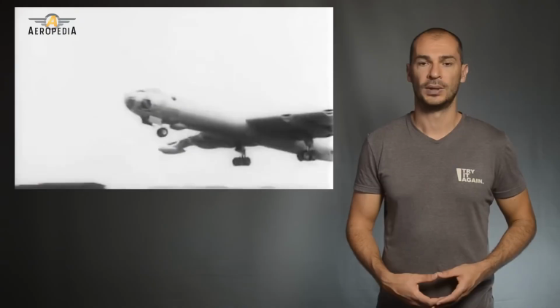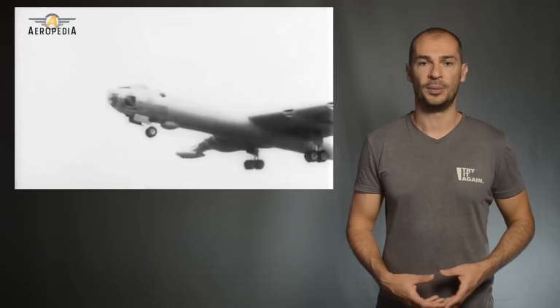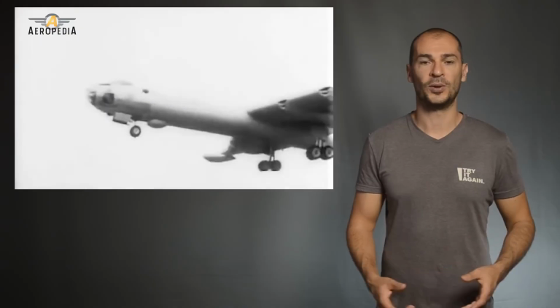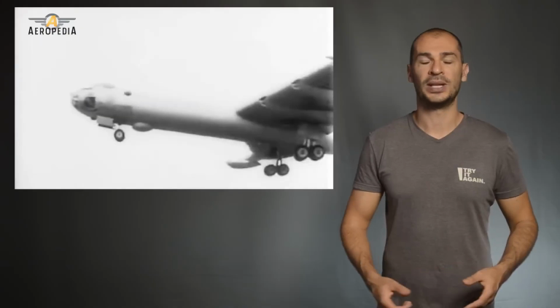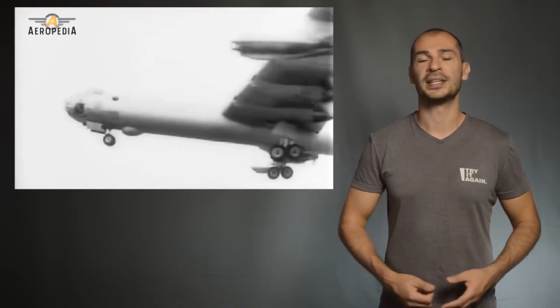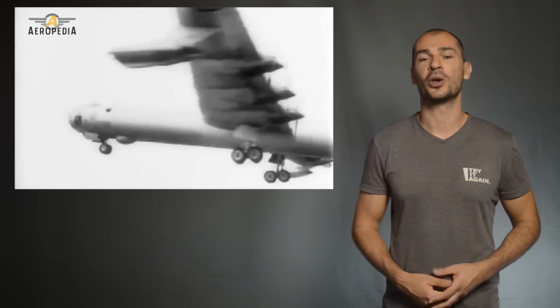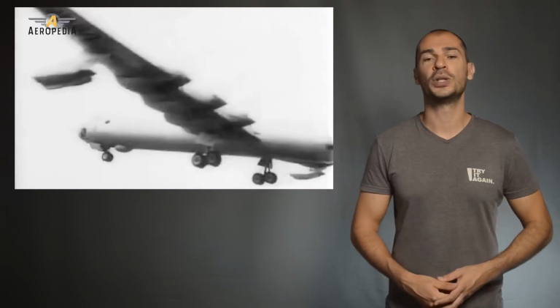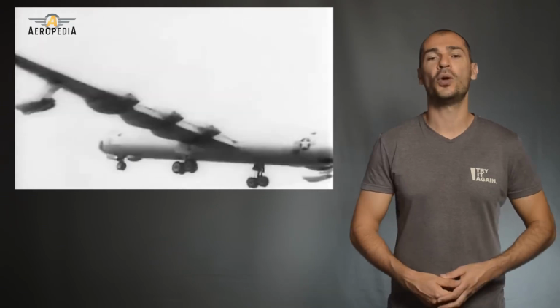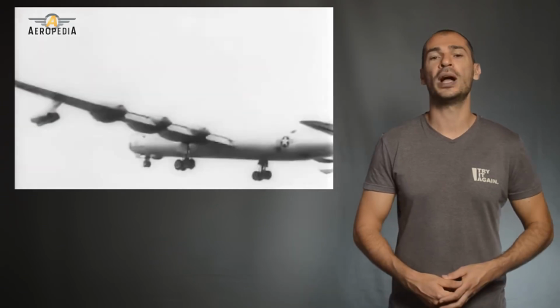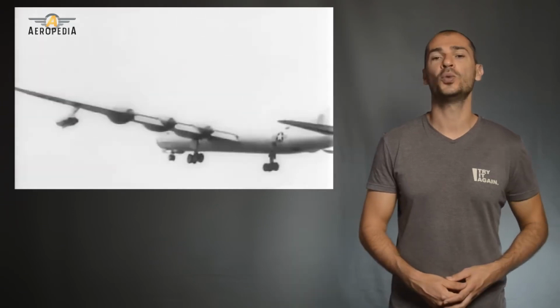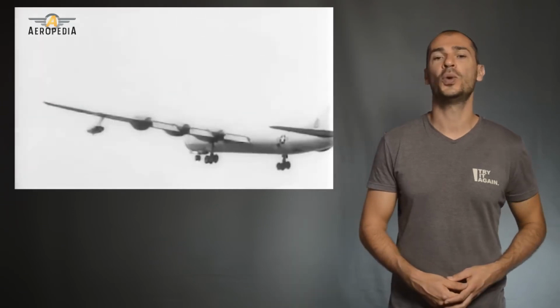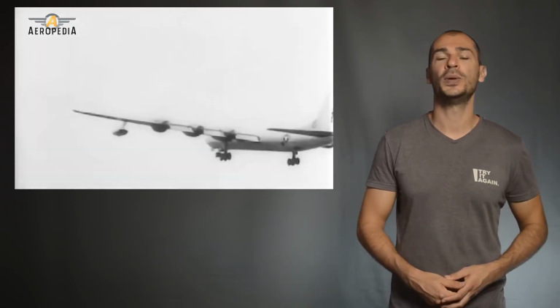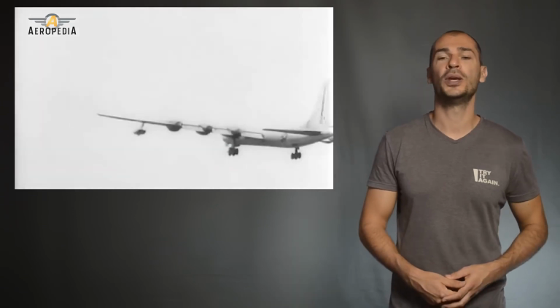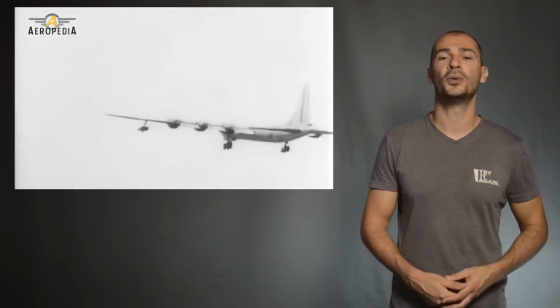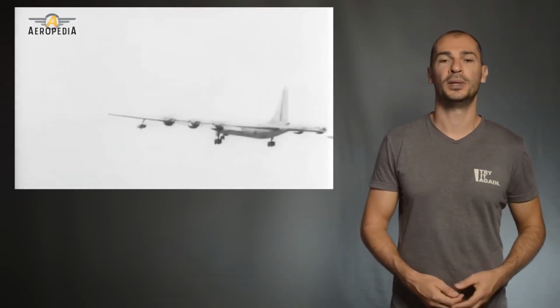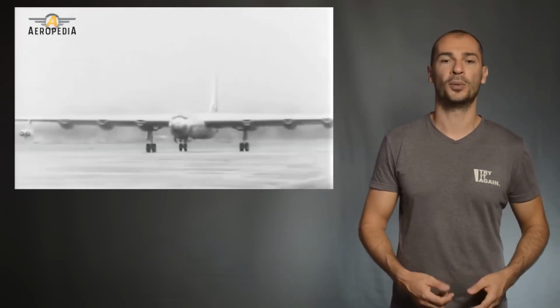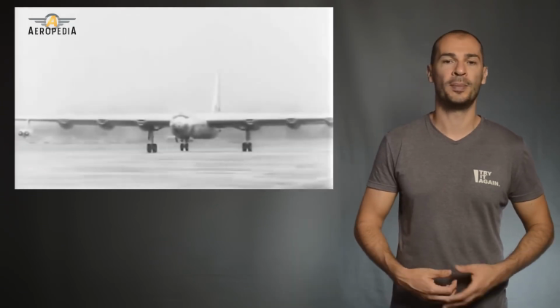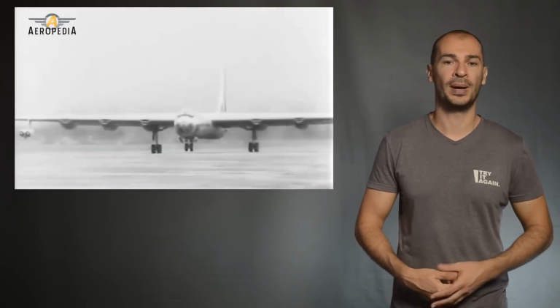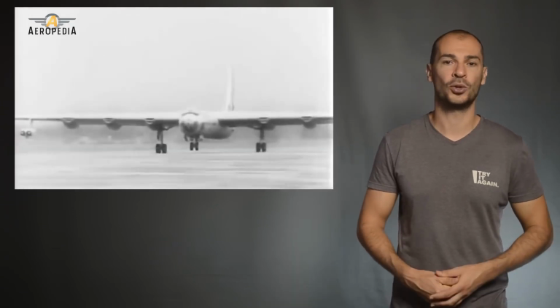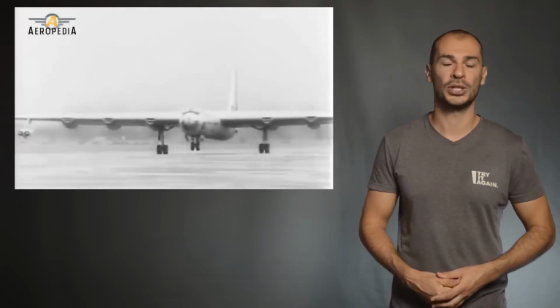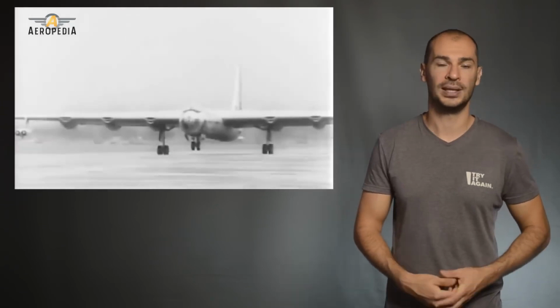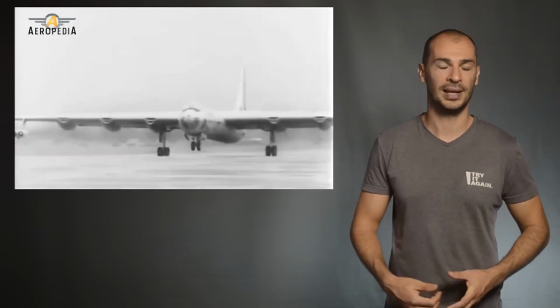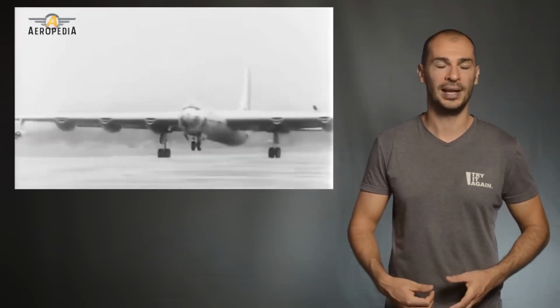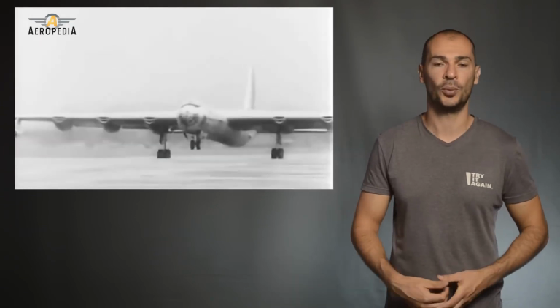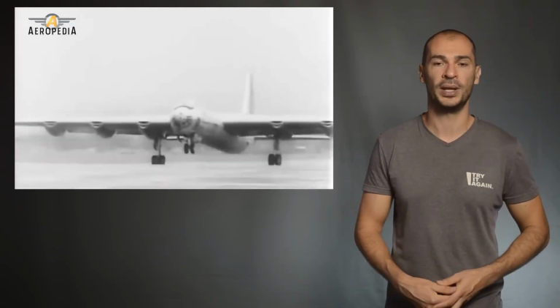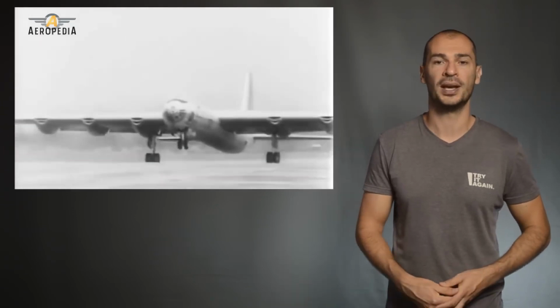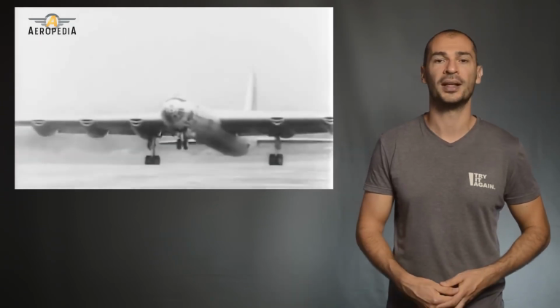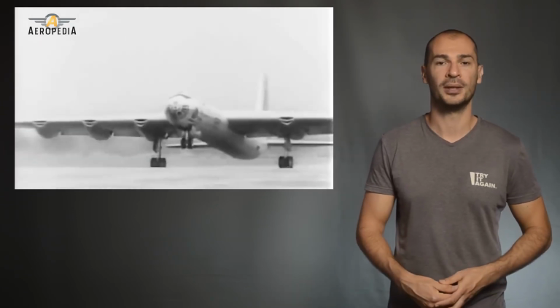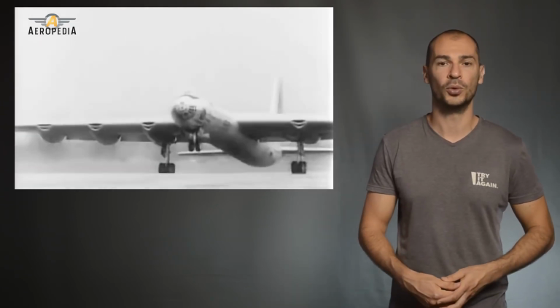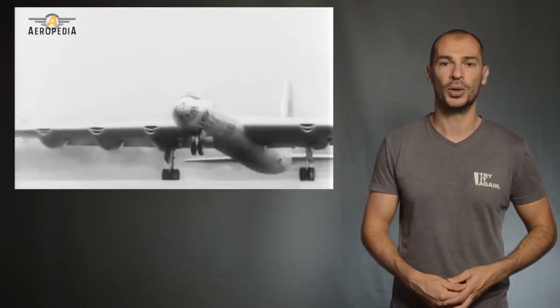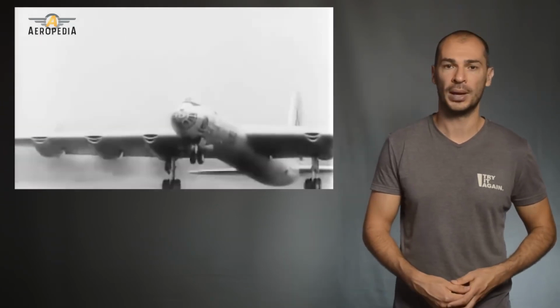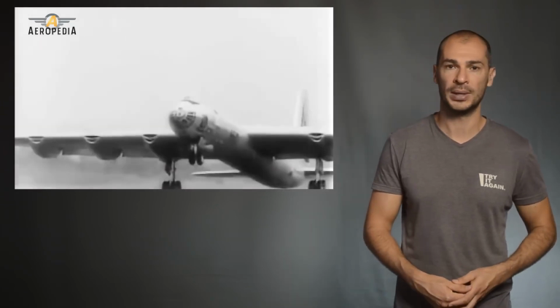I hope you liked it. My name is Marcos and this is the Aeropedia of the World of Aviation.